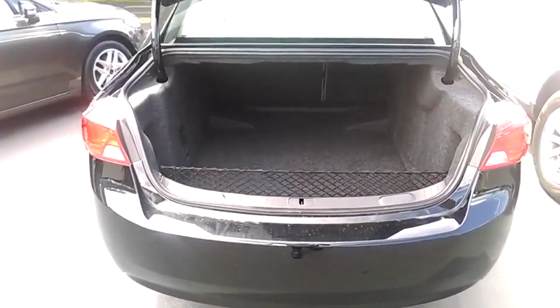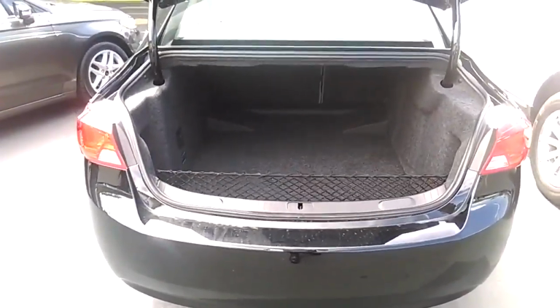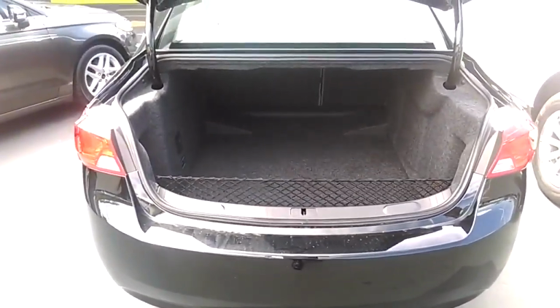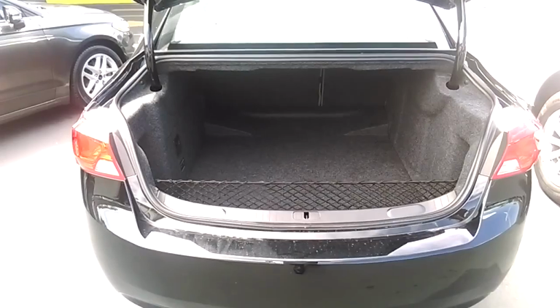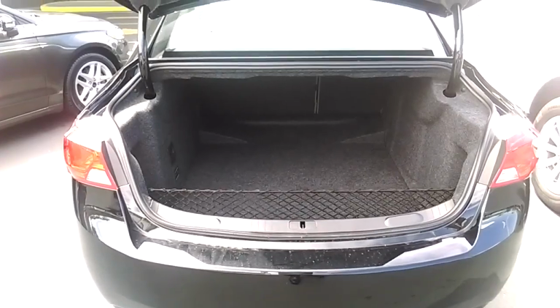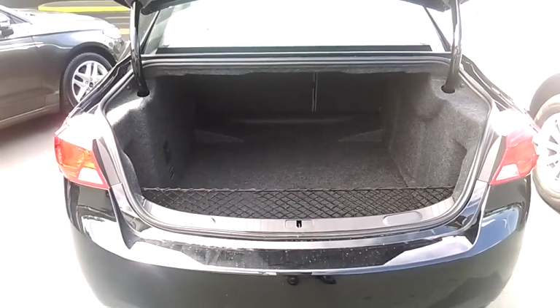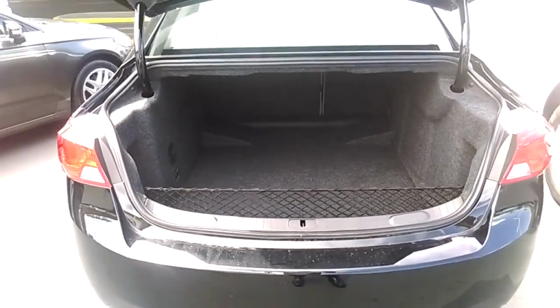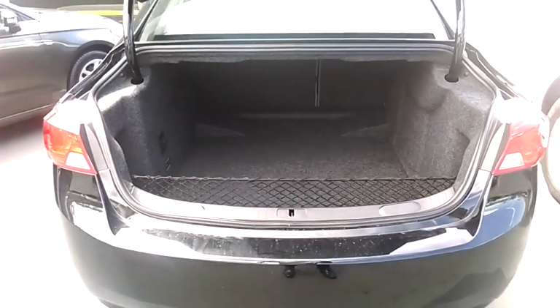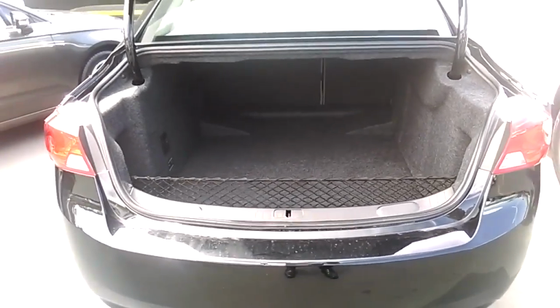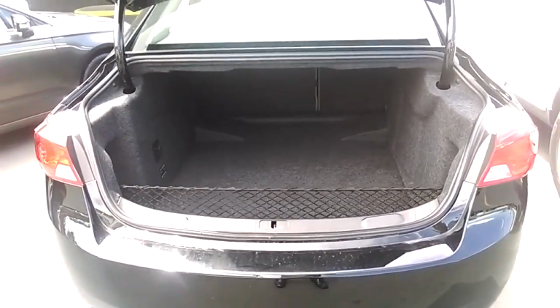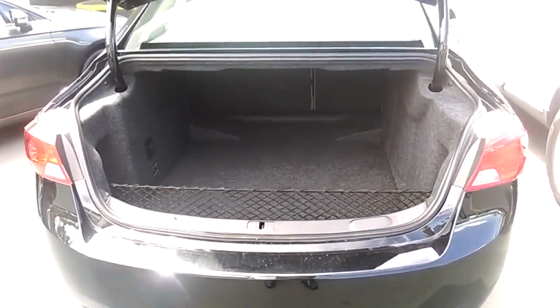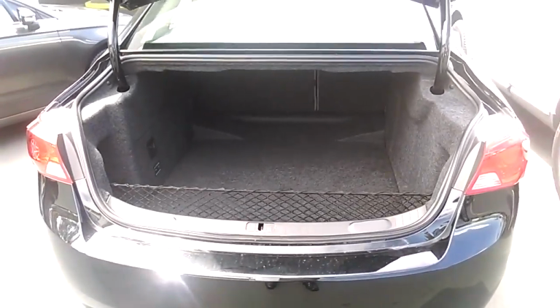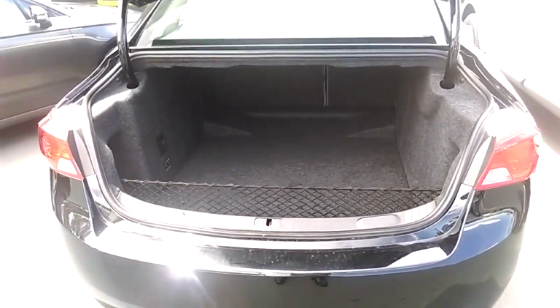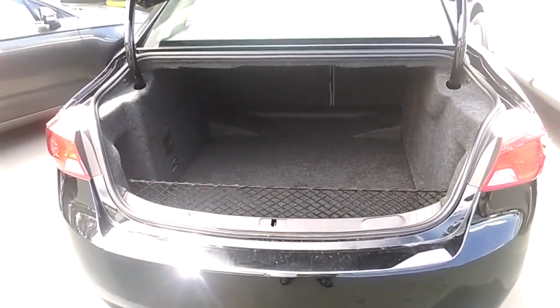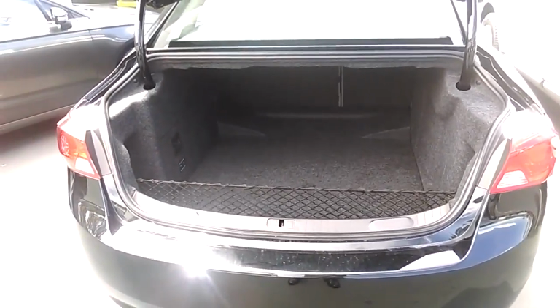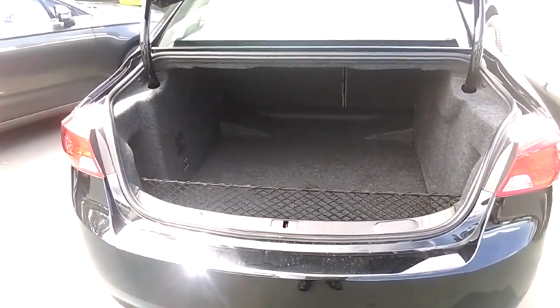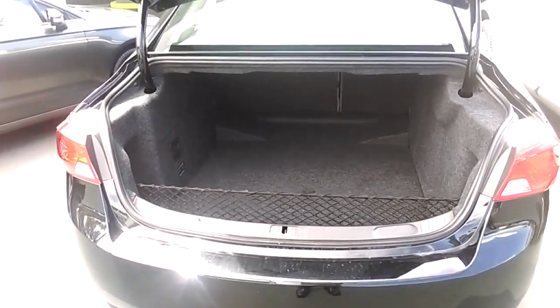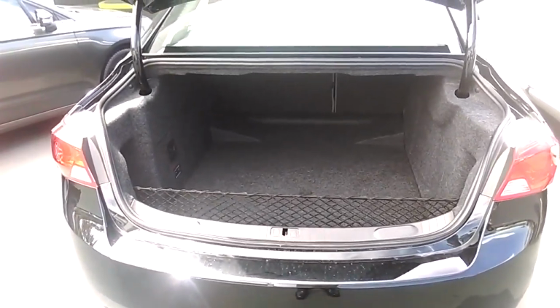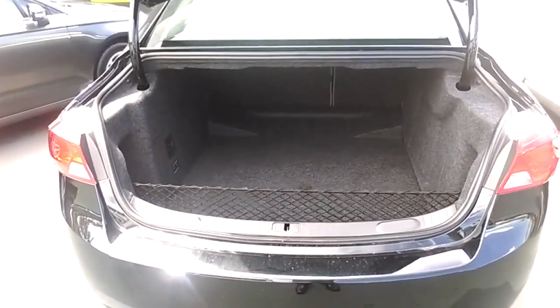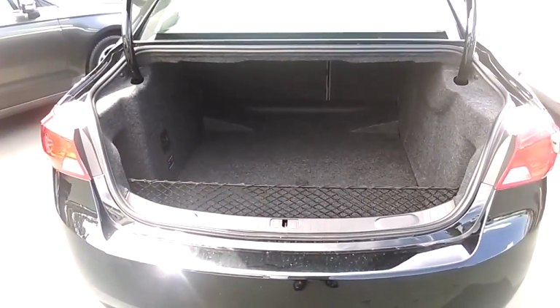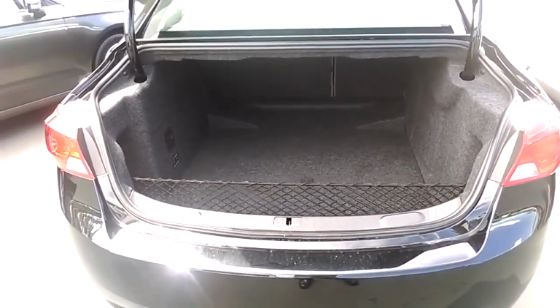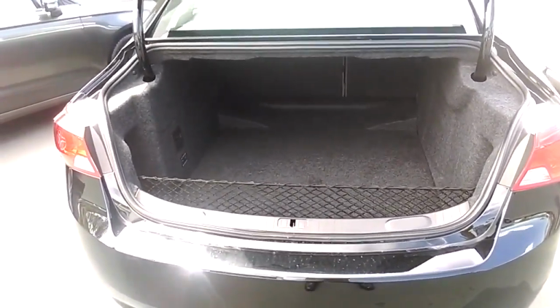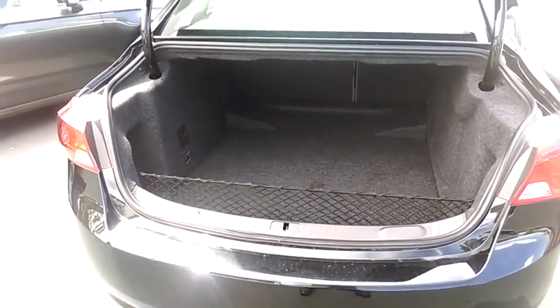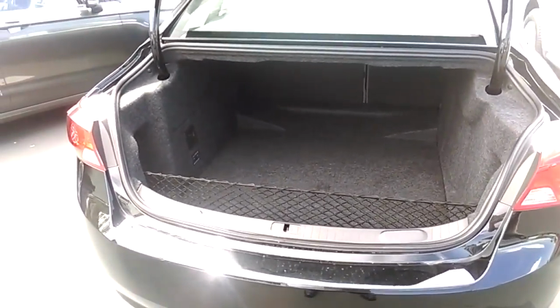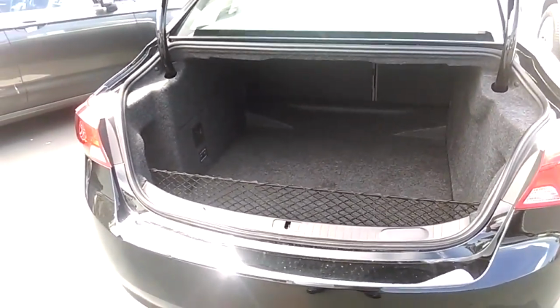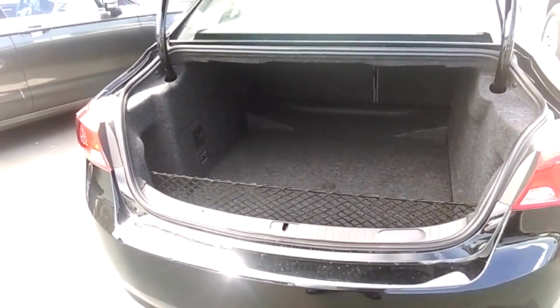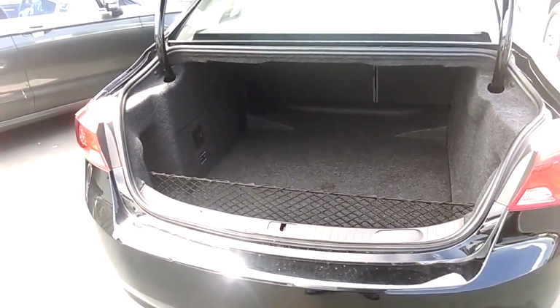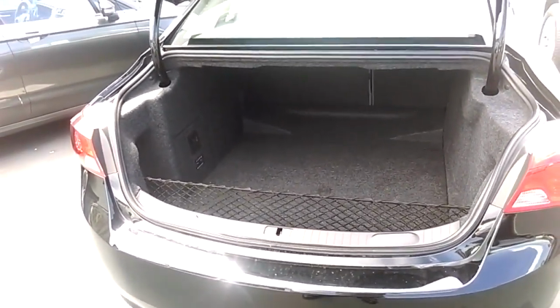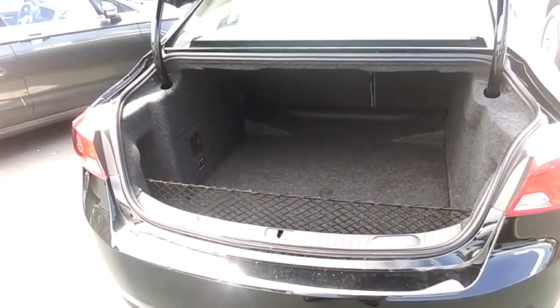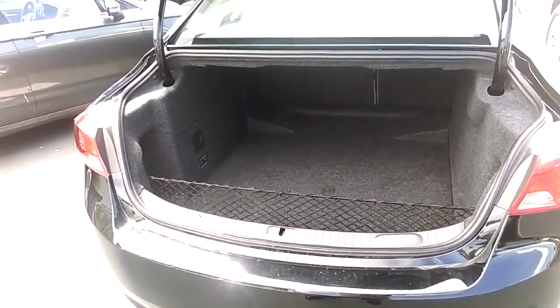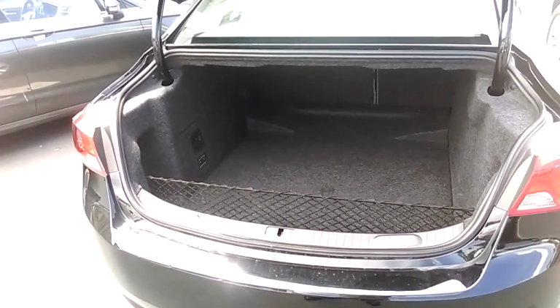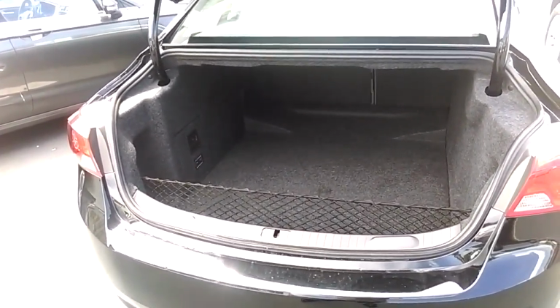This car has a really spacious trunk. Let's take a peek inside.